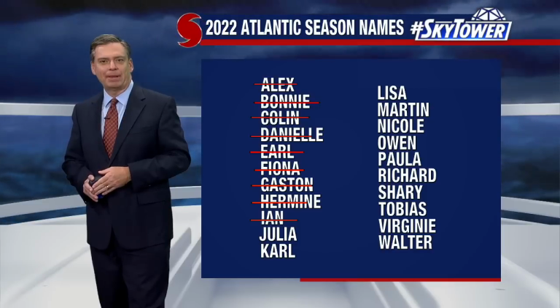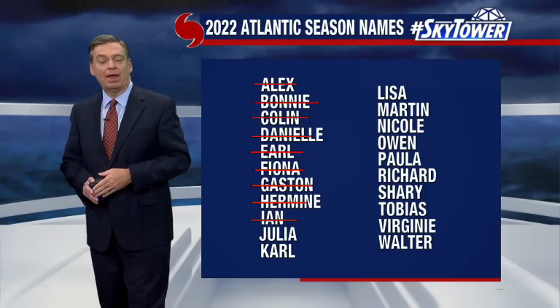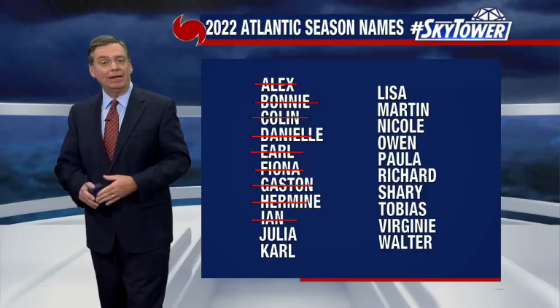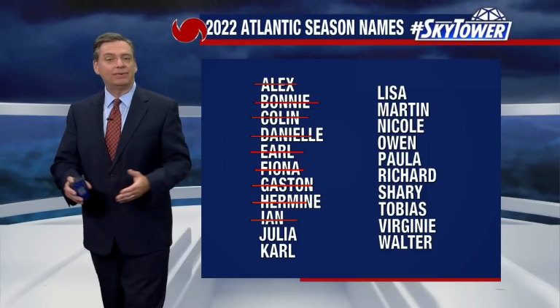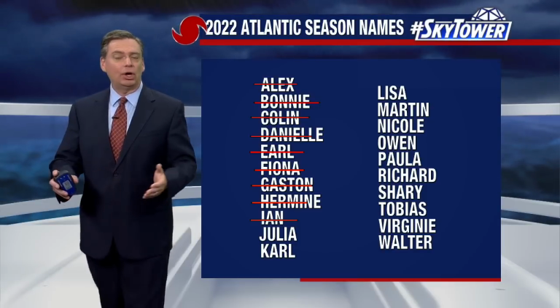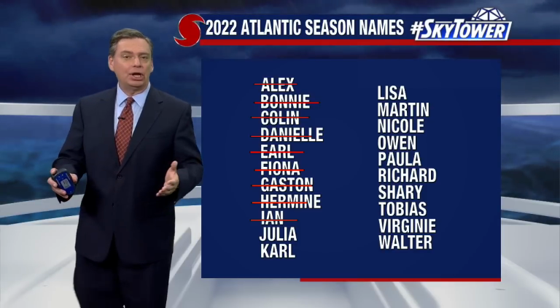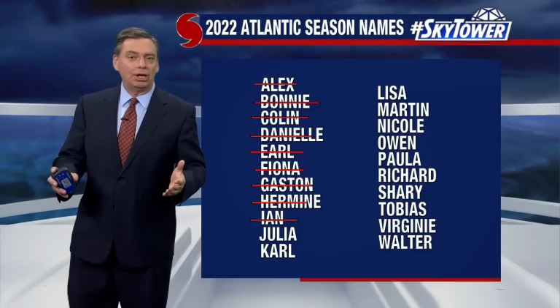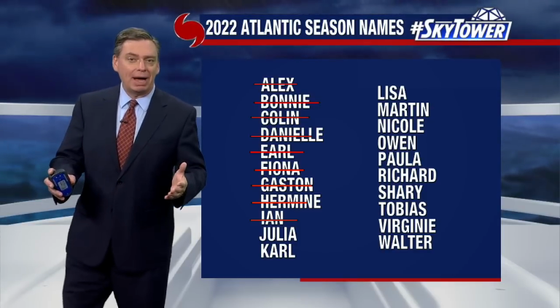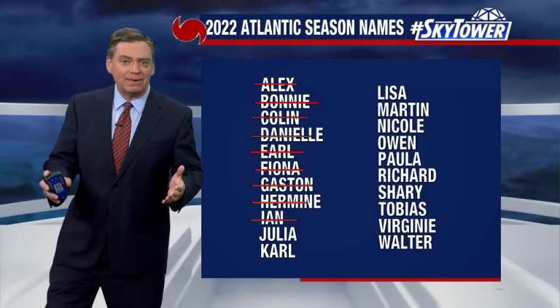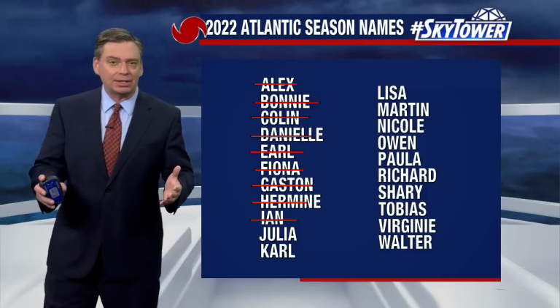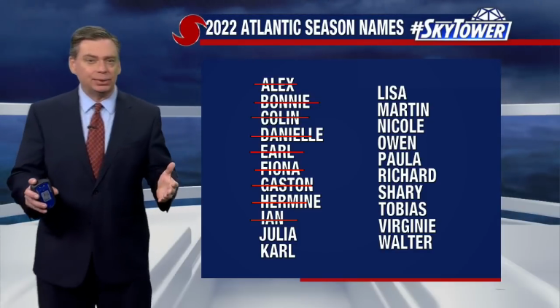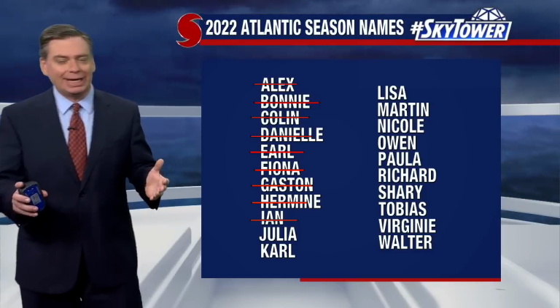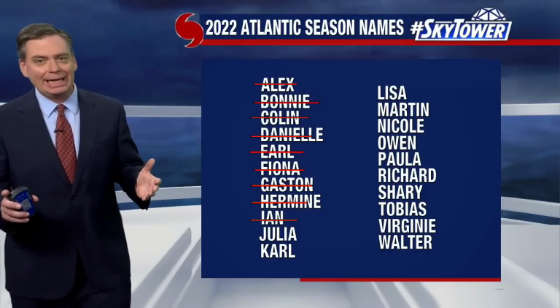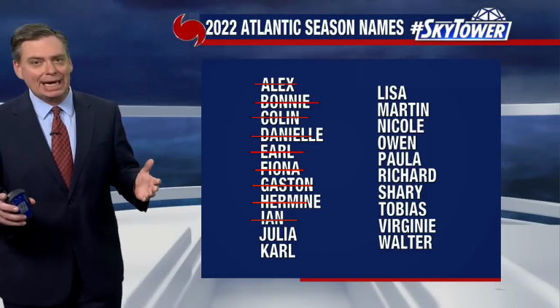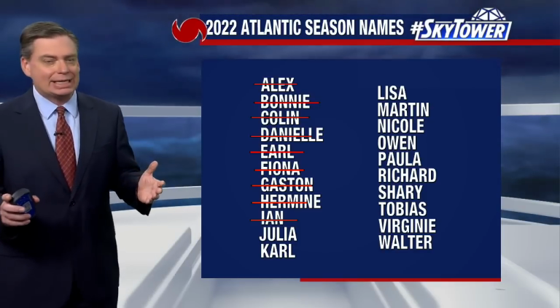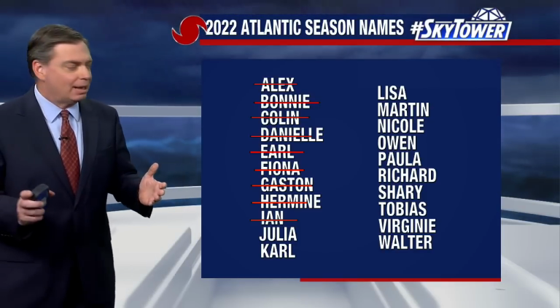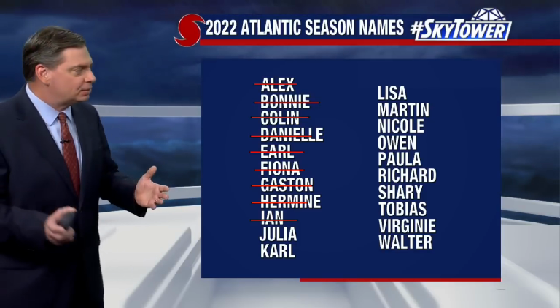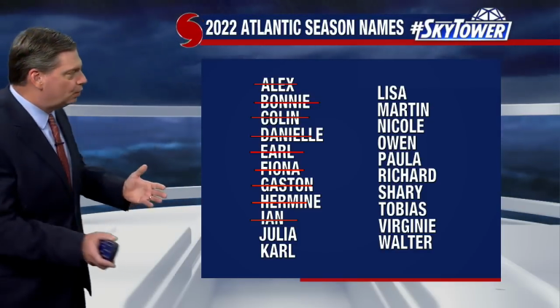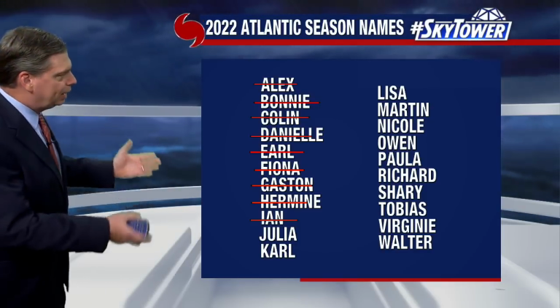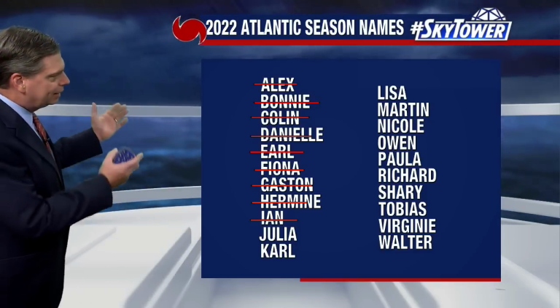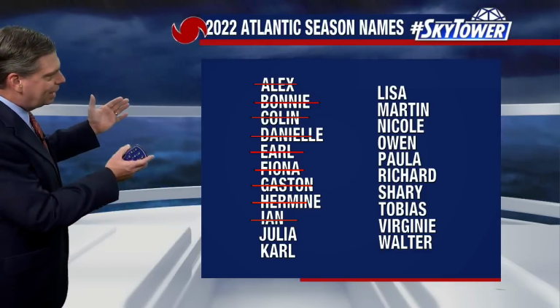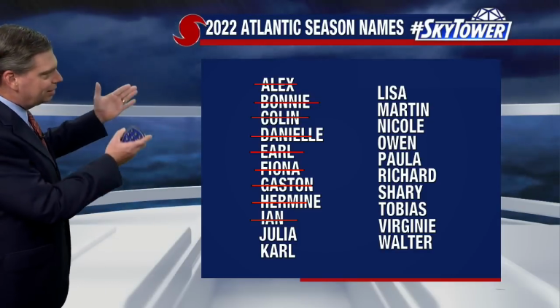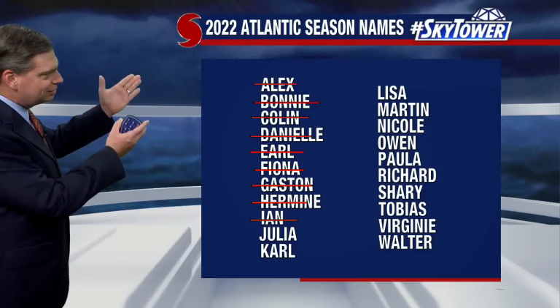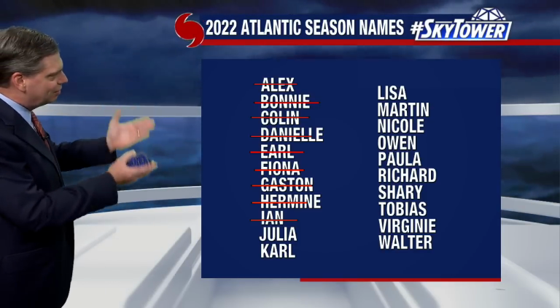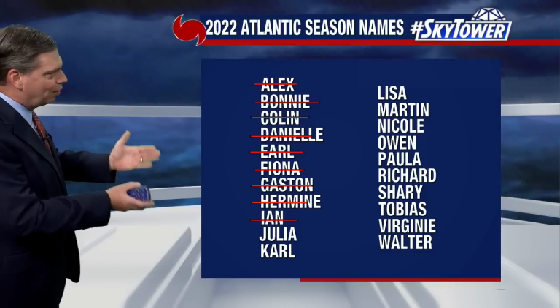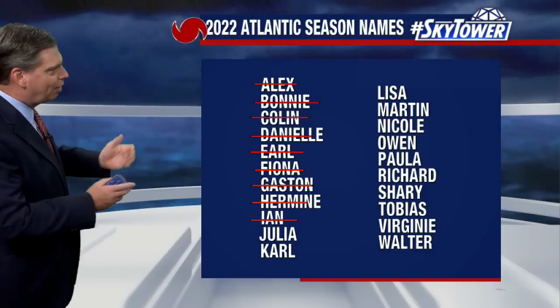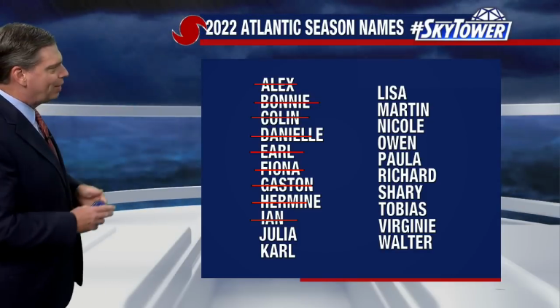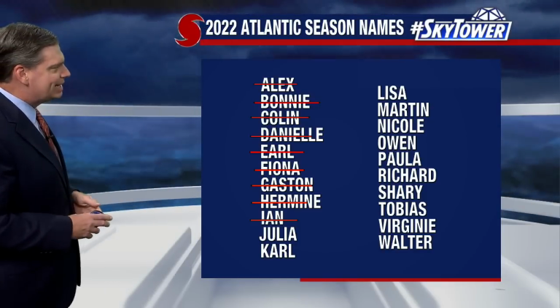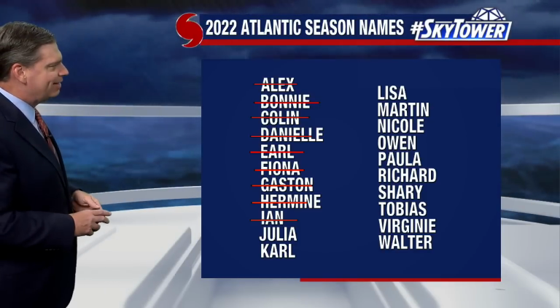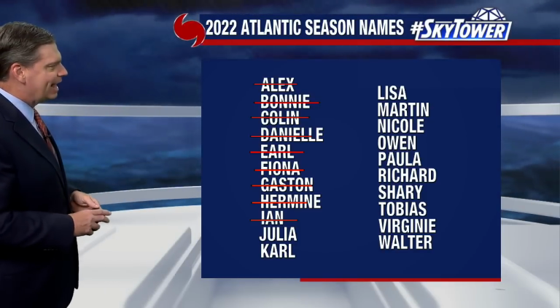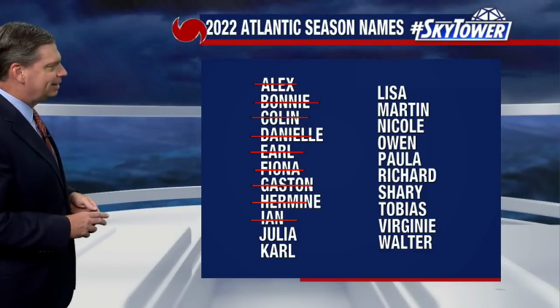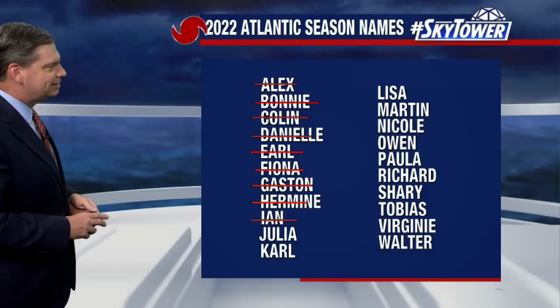Thanks for logging on to myfoxhurricane.com. We continue to work our way down that list.